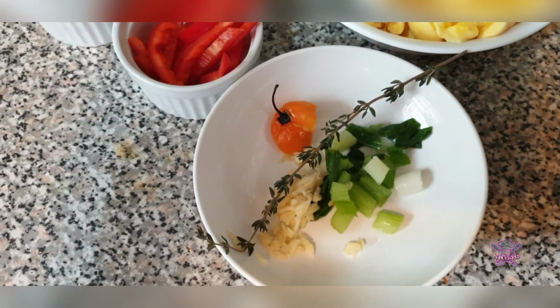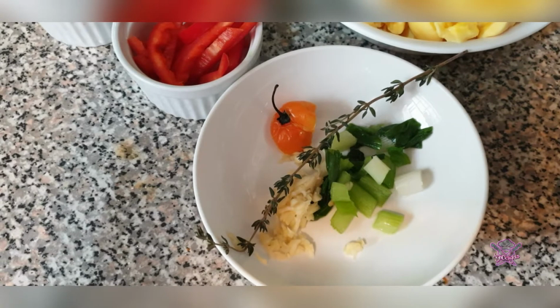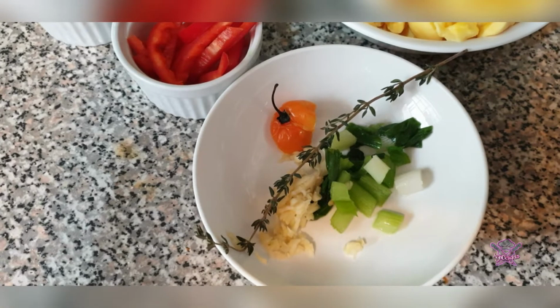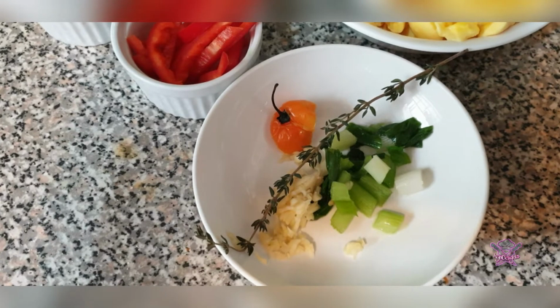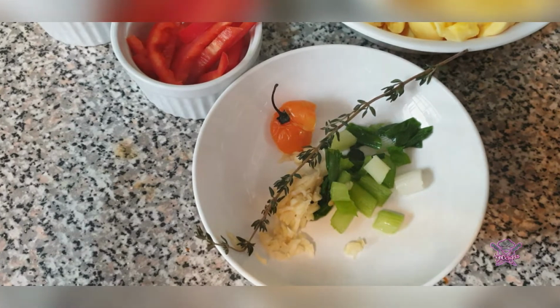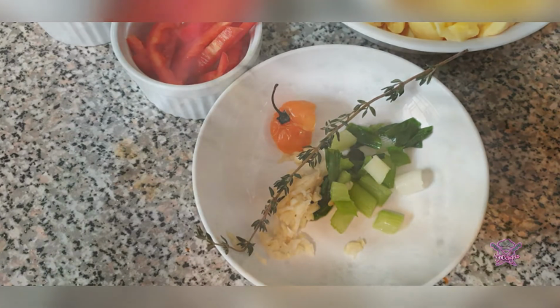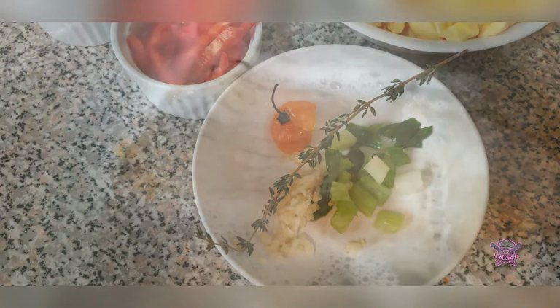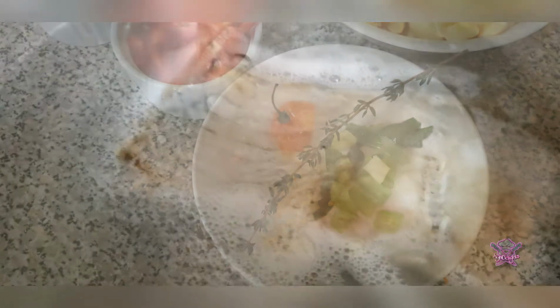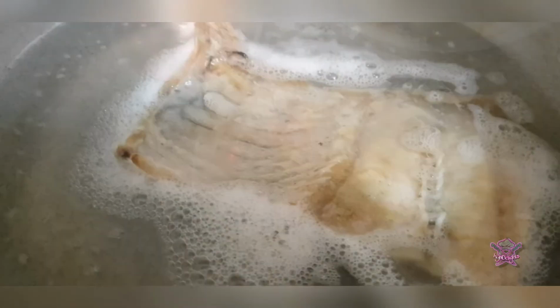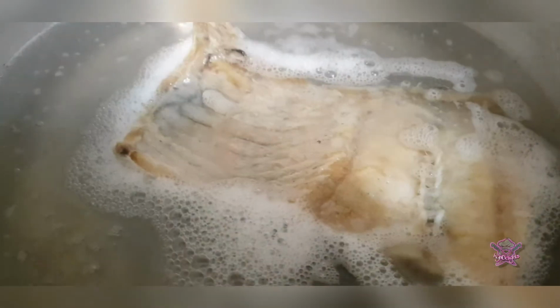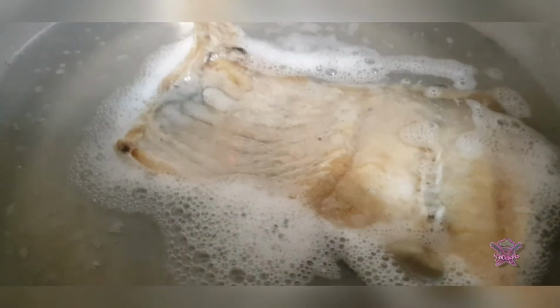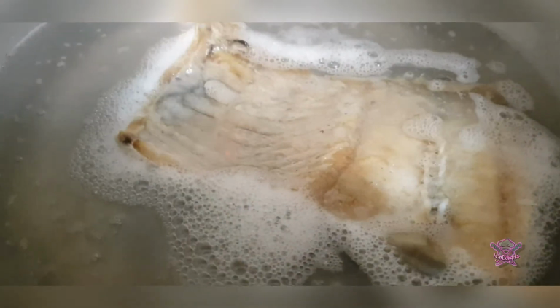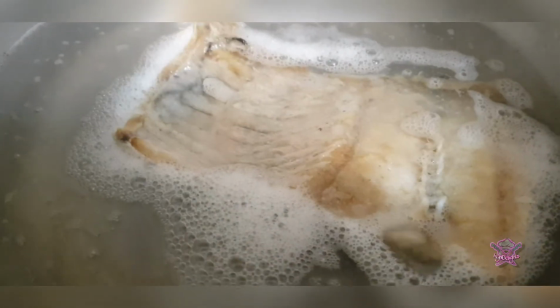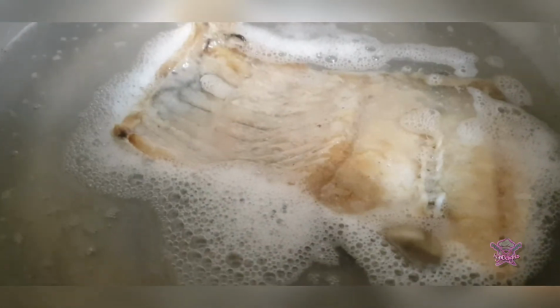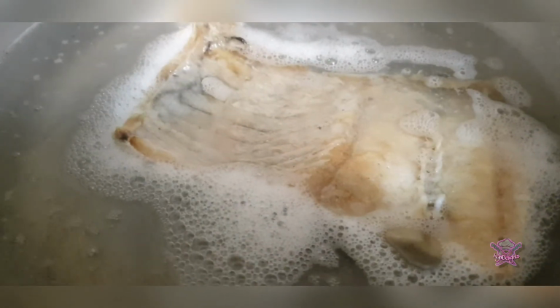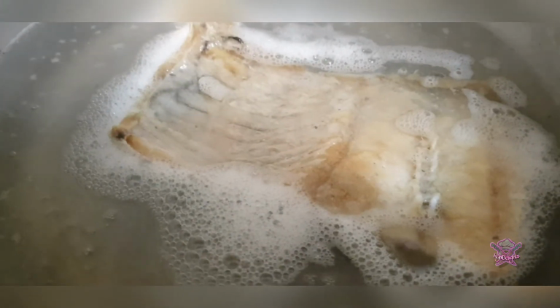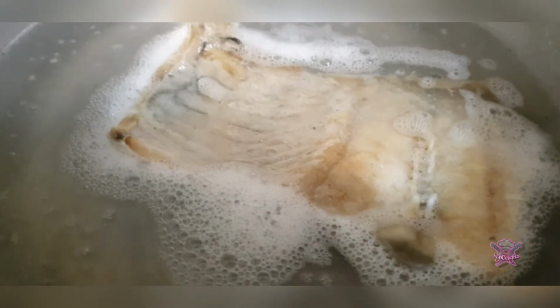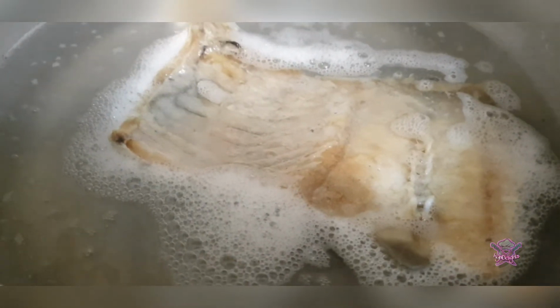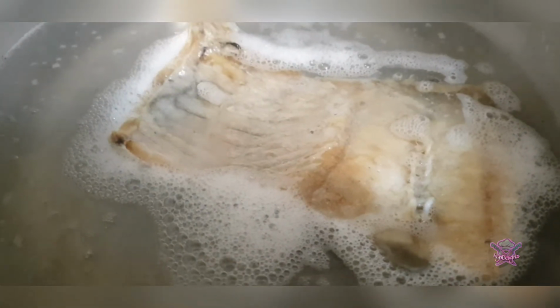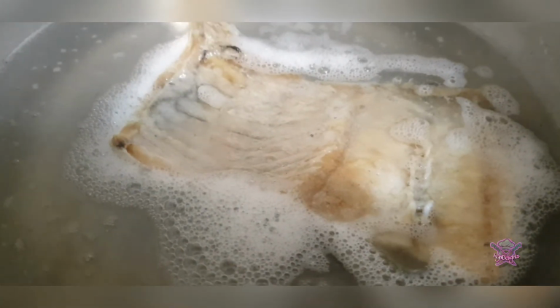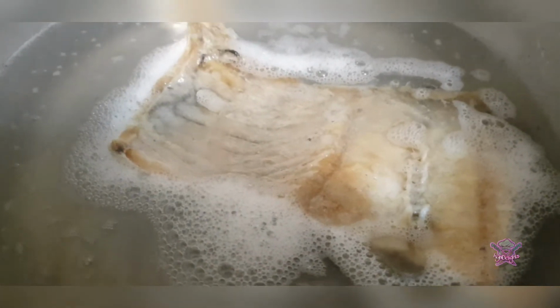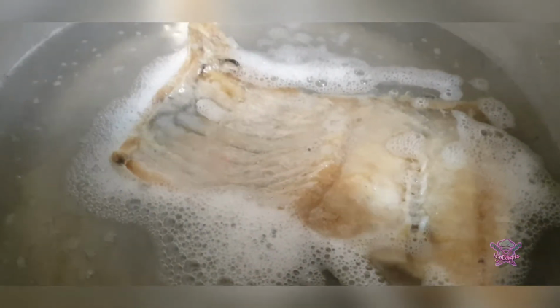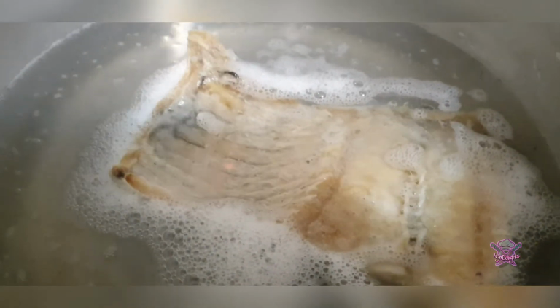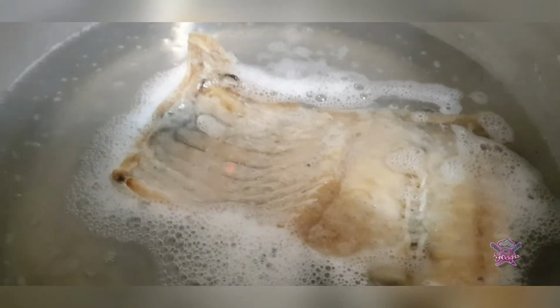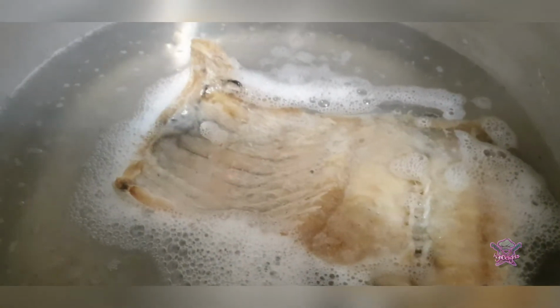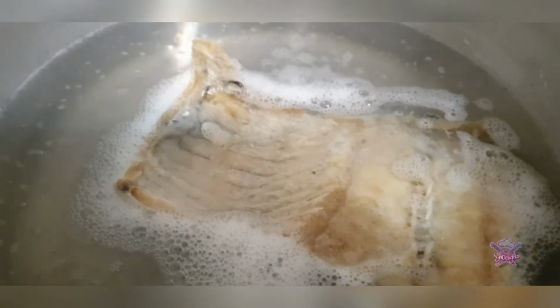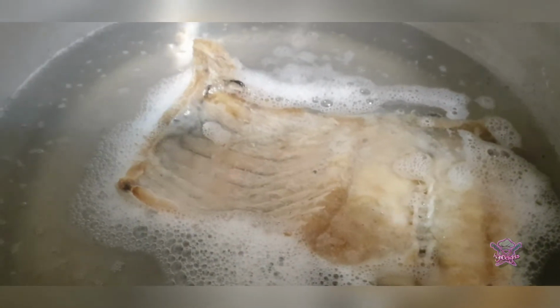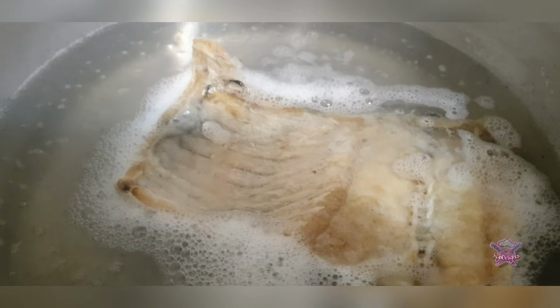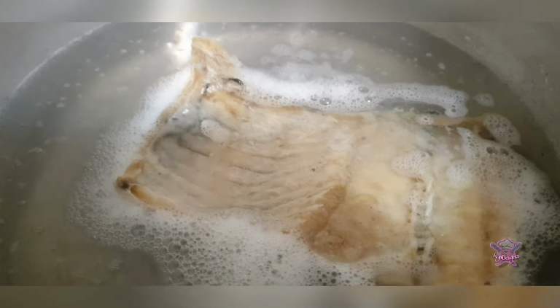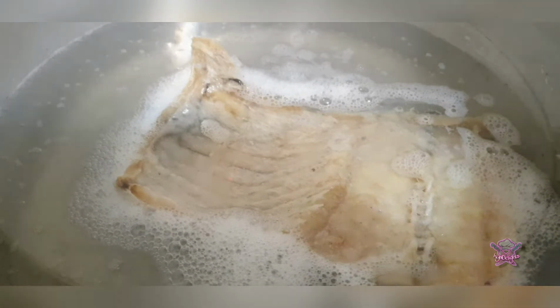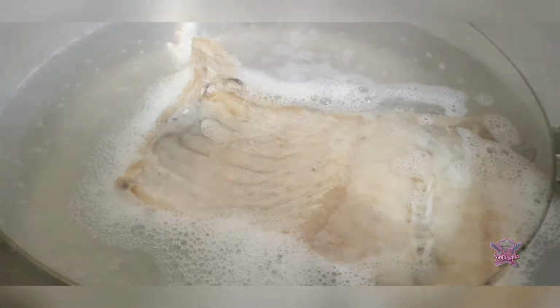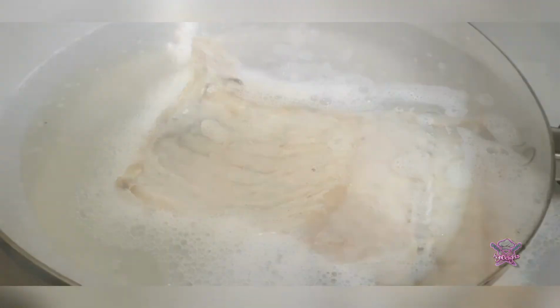I also pre-soaked my saltfish to get rid of the salt, and then I boiled it in some hot water.